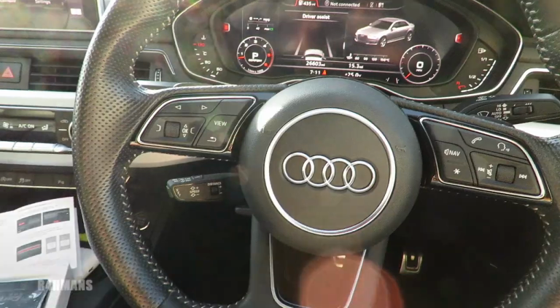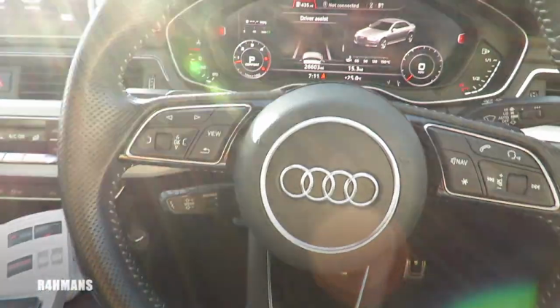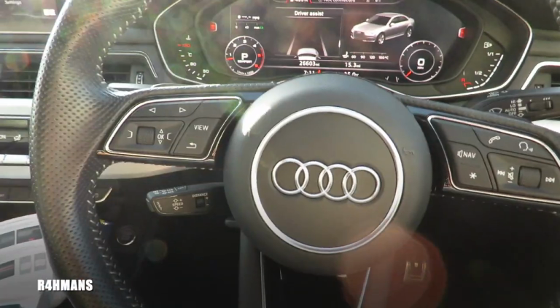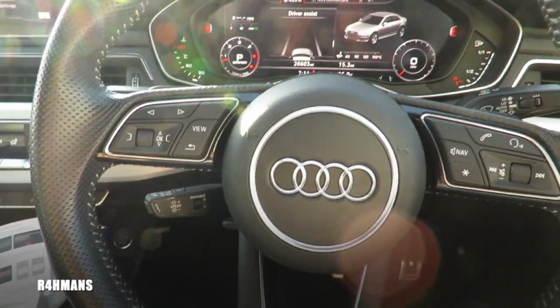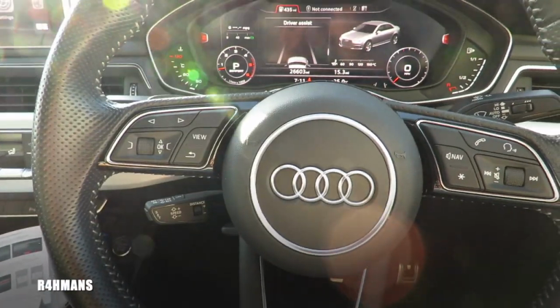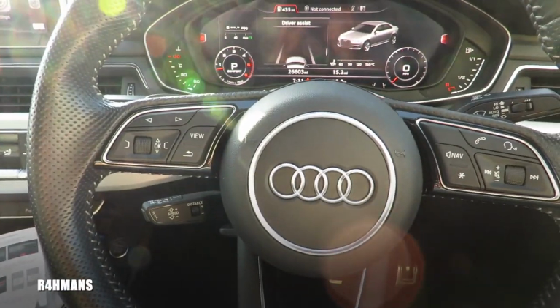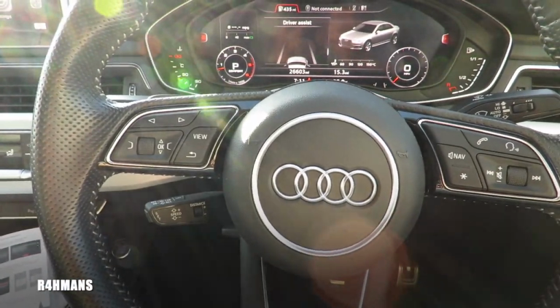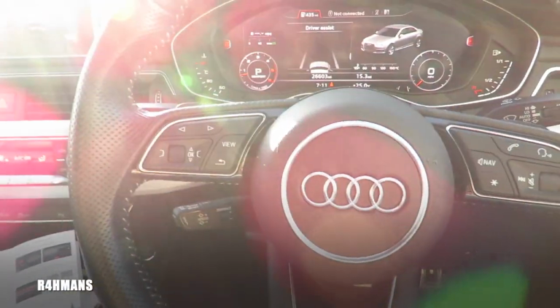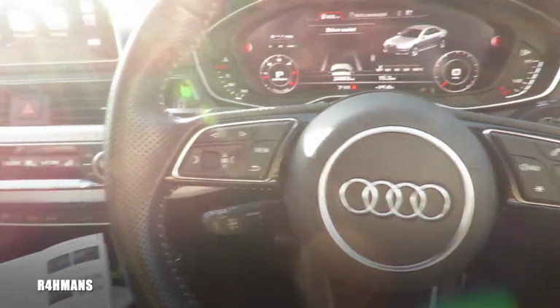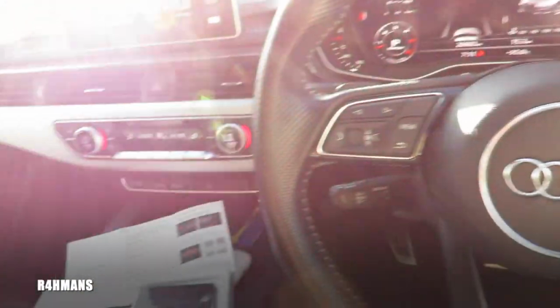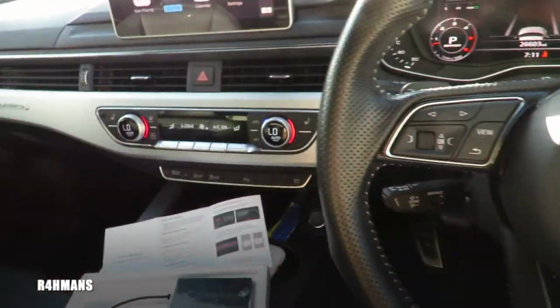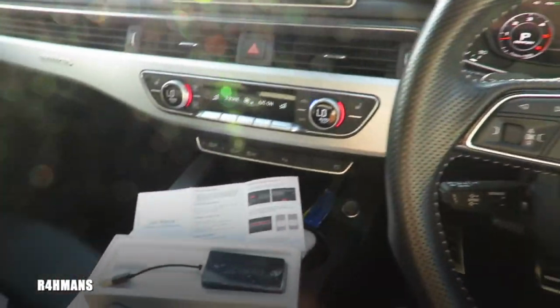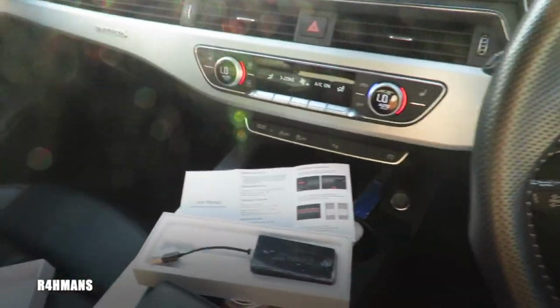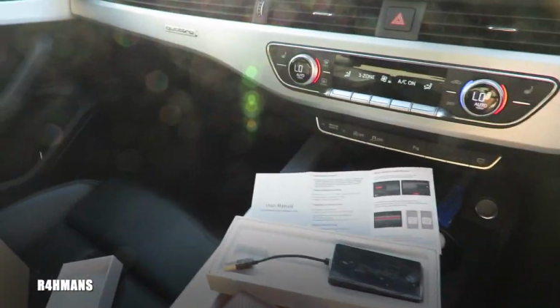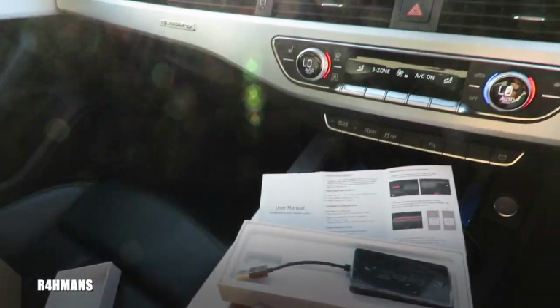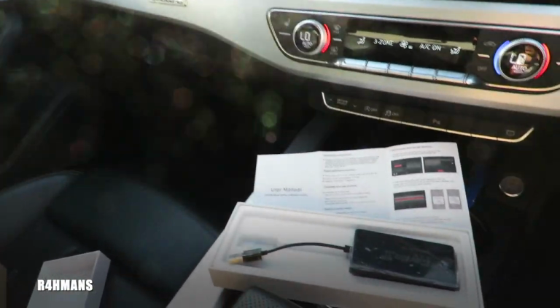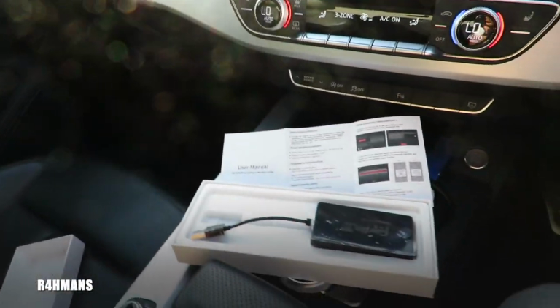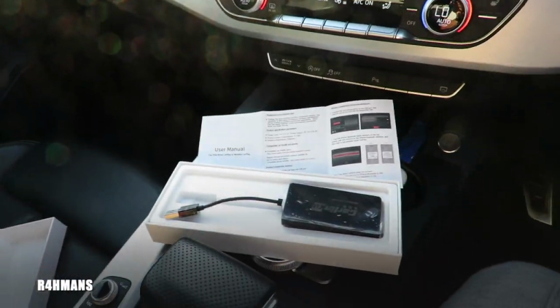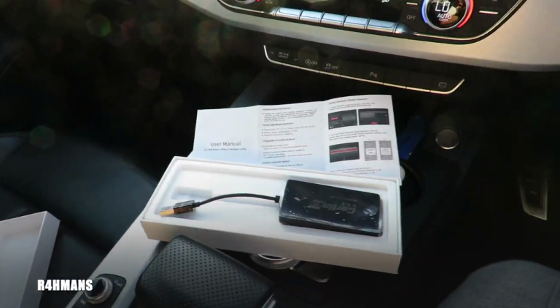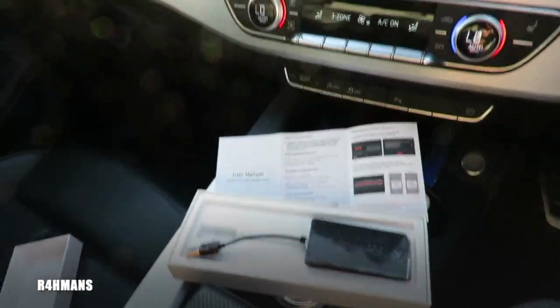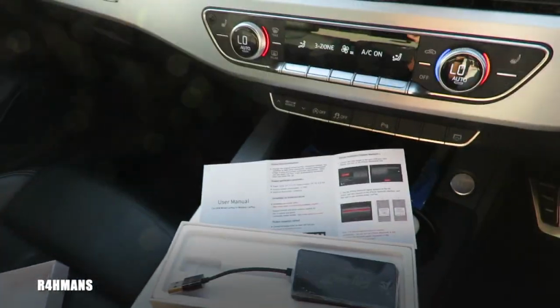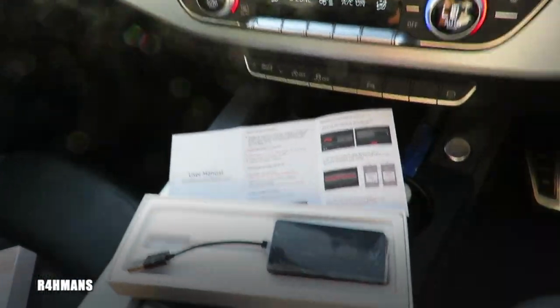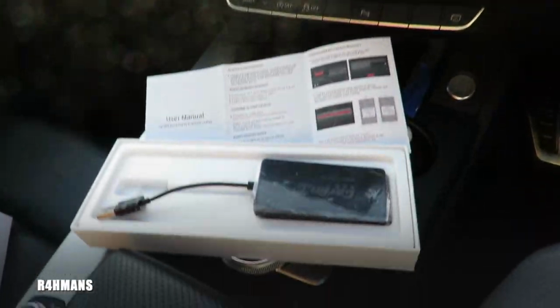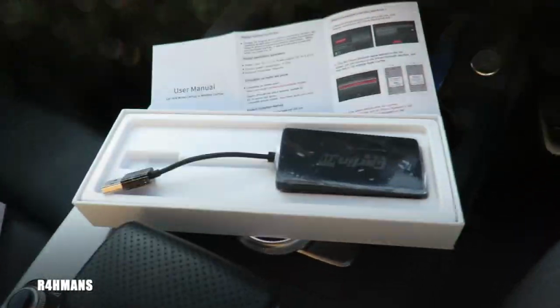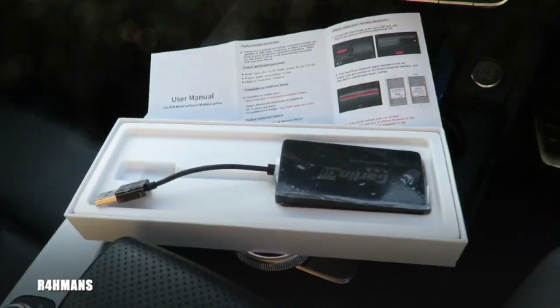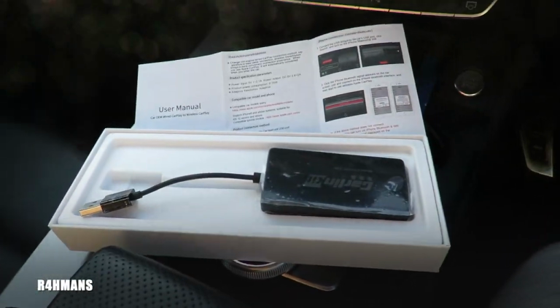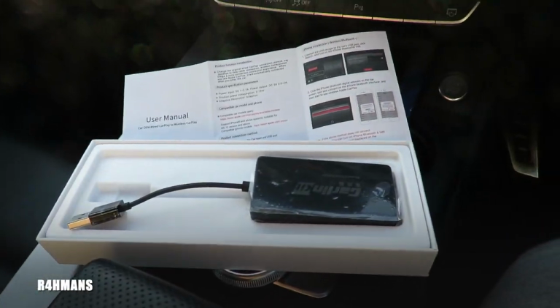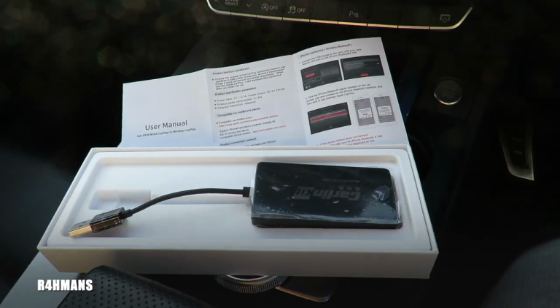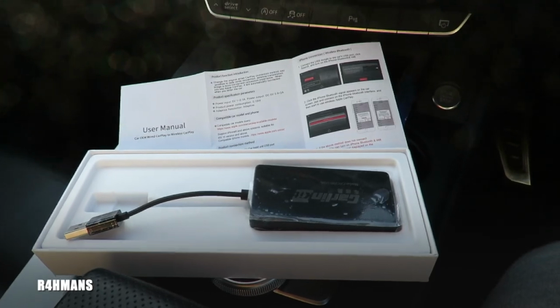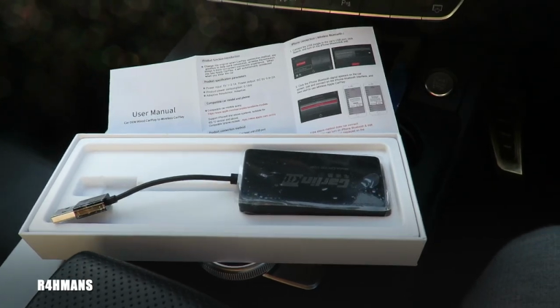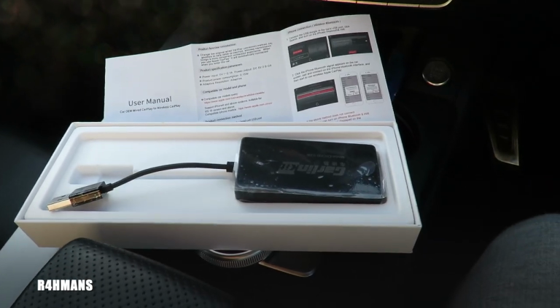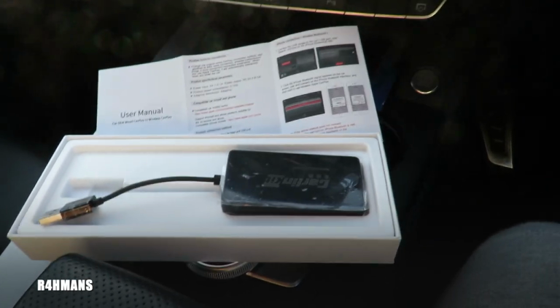Hello there guys, welcome back to the channel. Today I'm going to show you how to set up the Apple CarPlay wireless dongle.